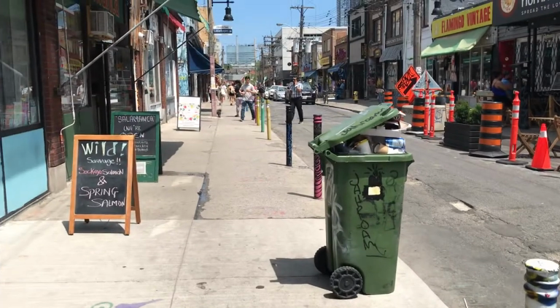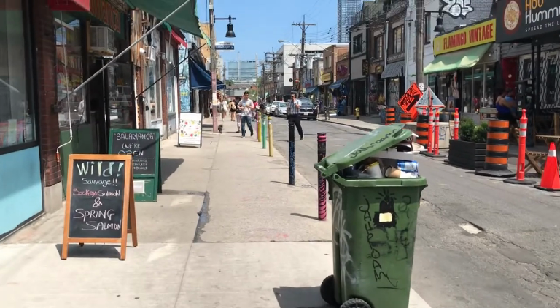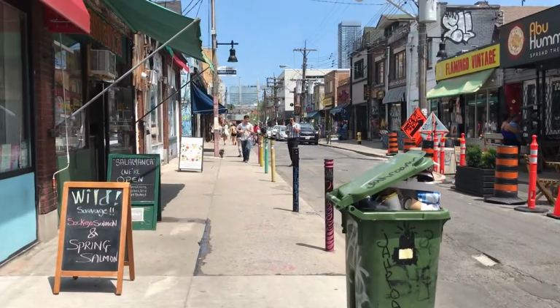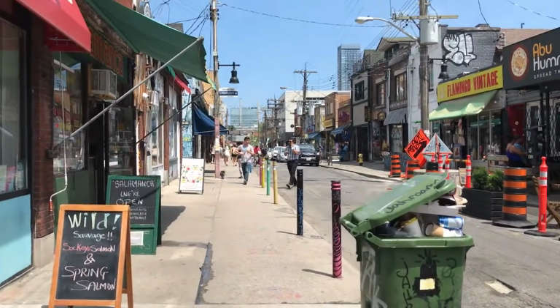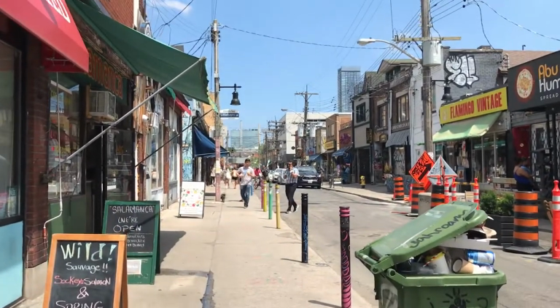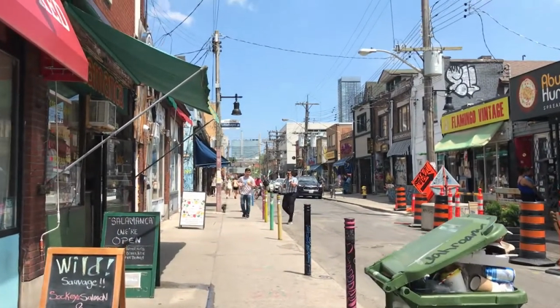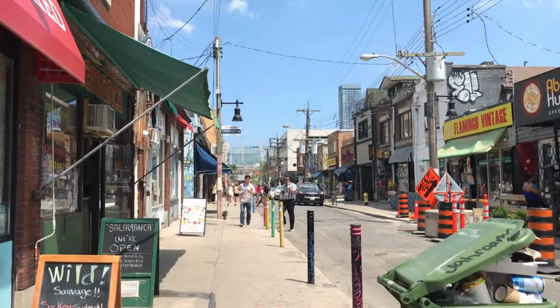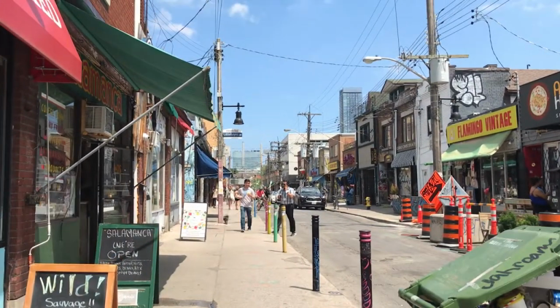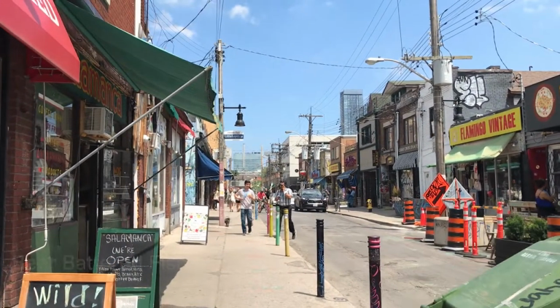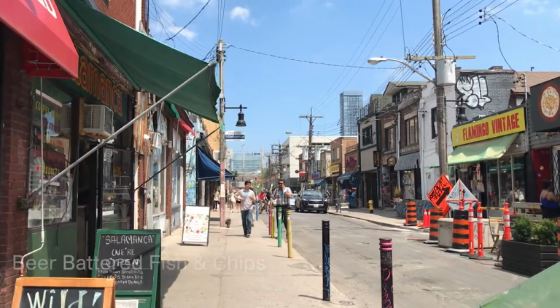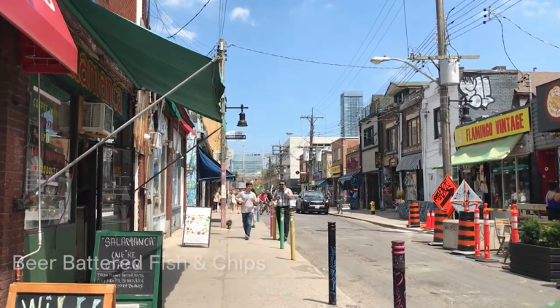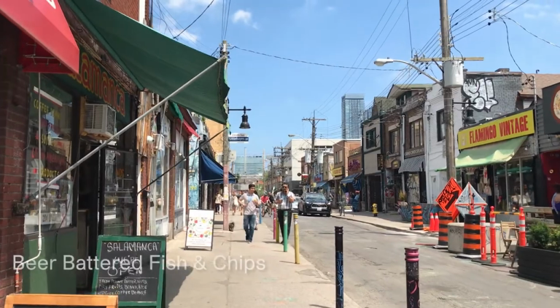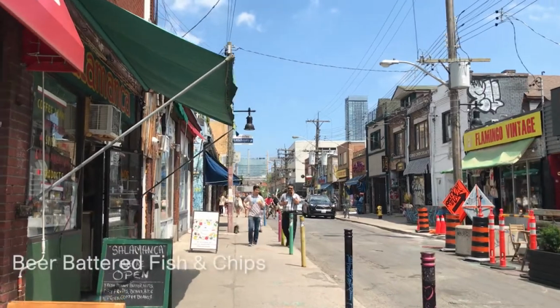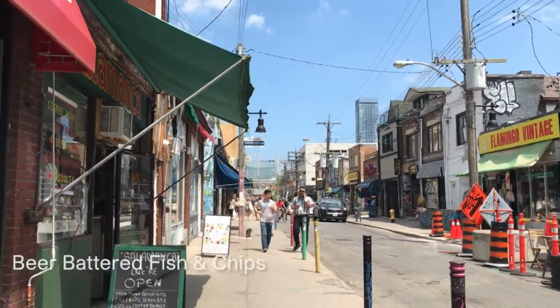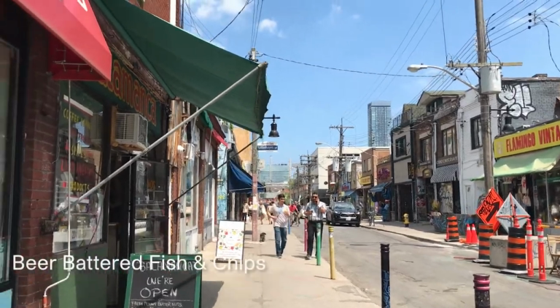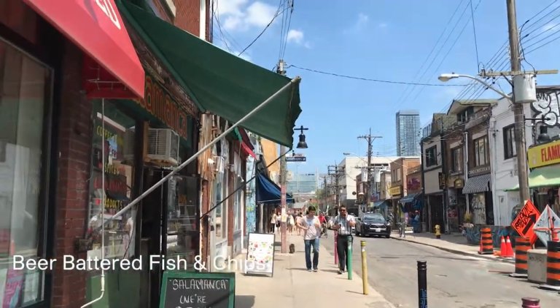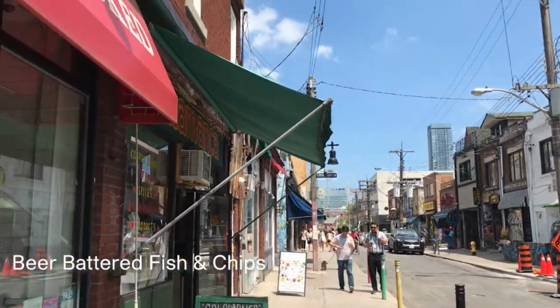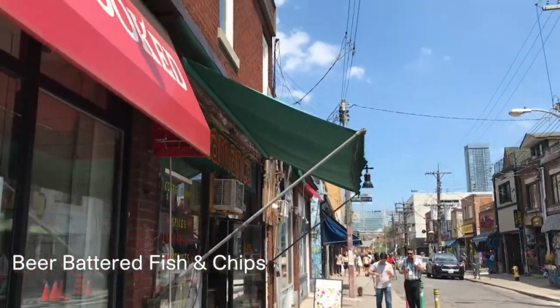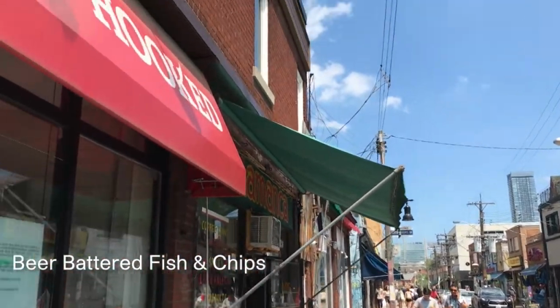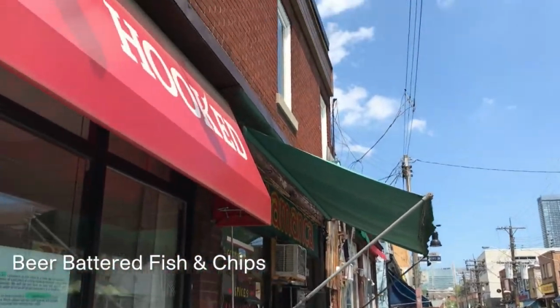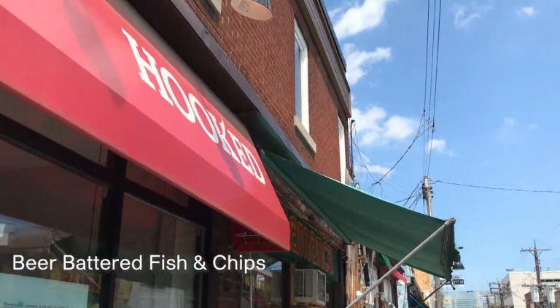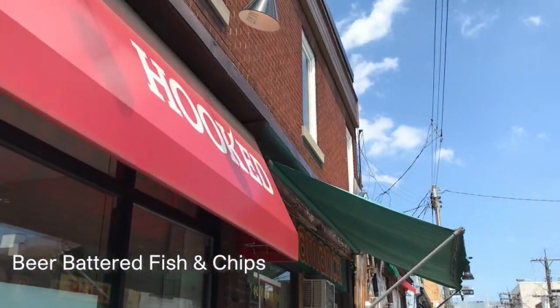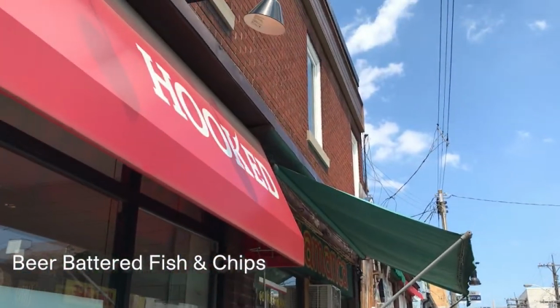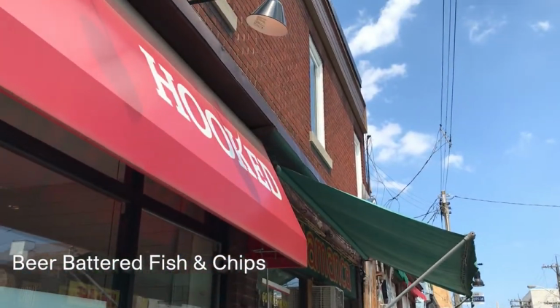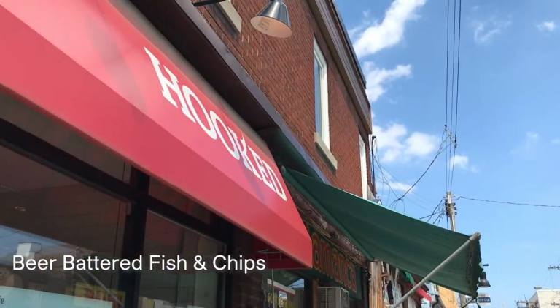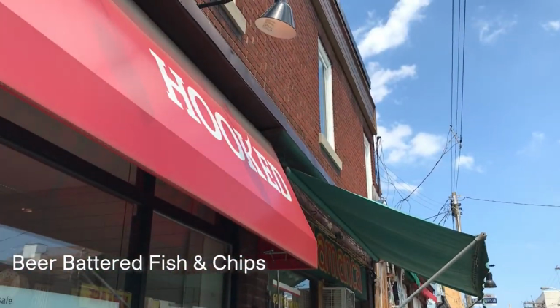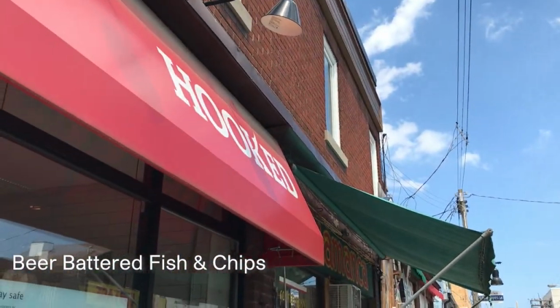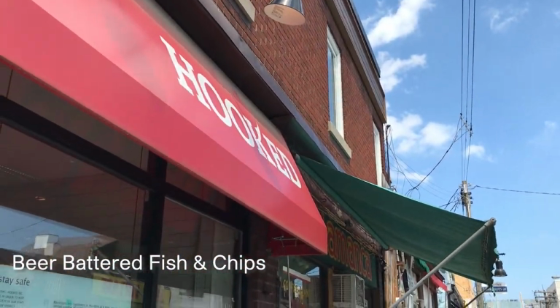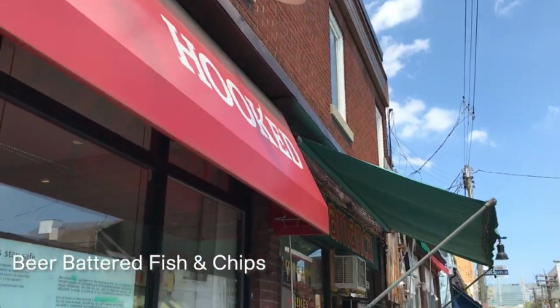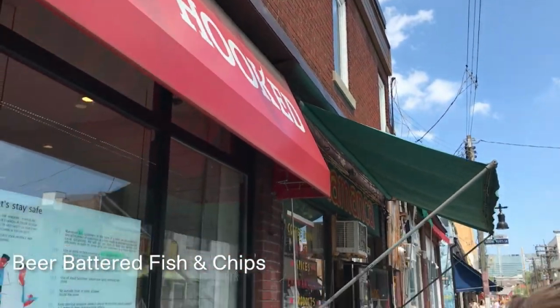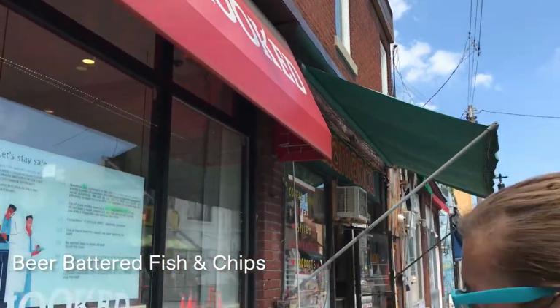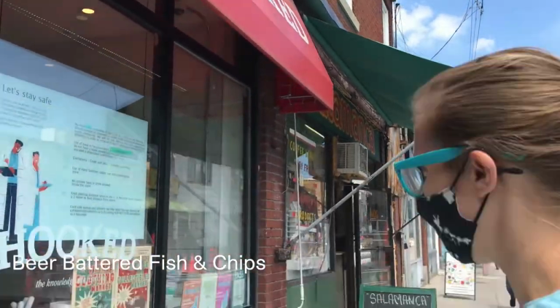Cod or halibut? Yeah, here. And we can sit here. Monday, 12 to 6.